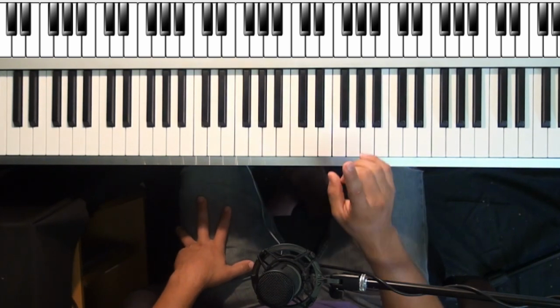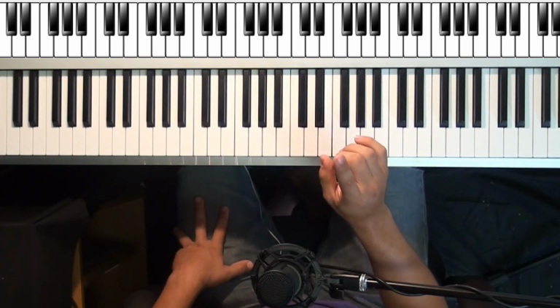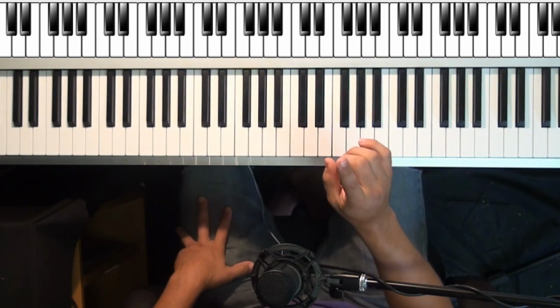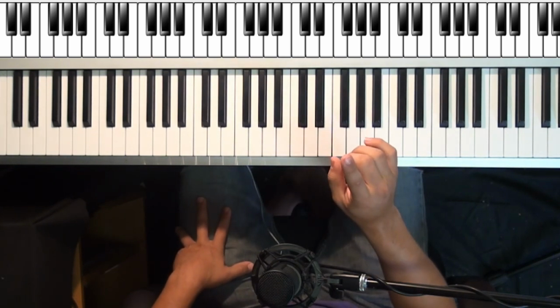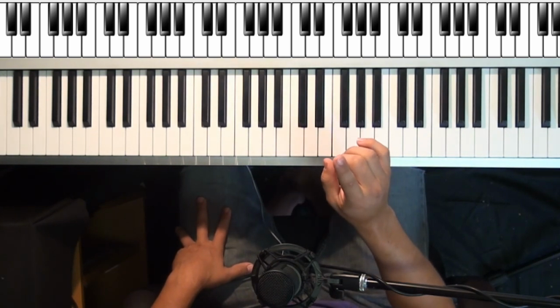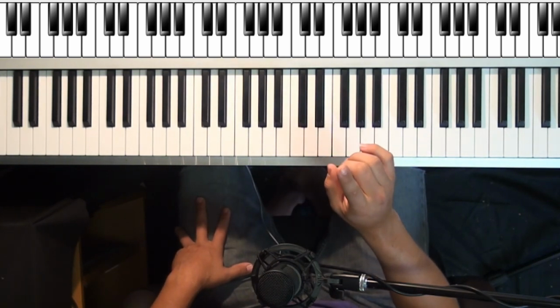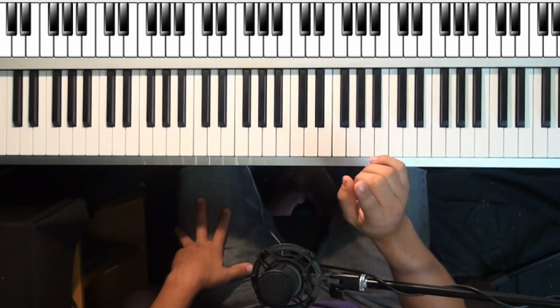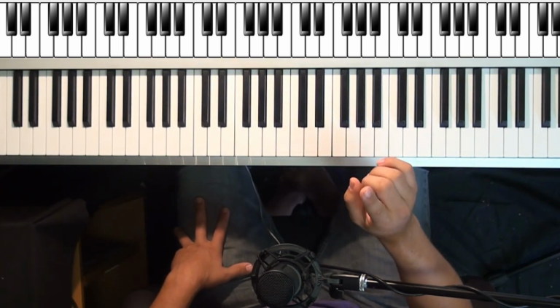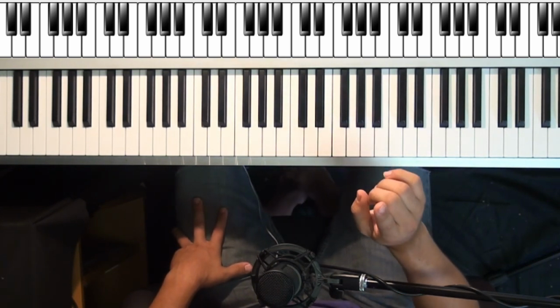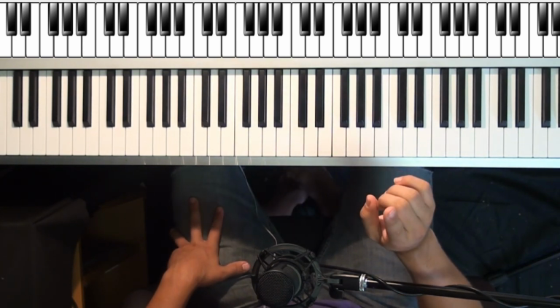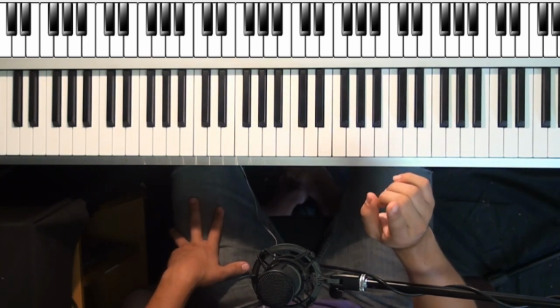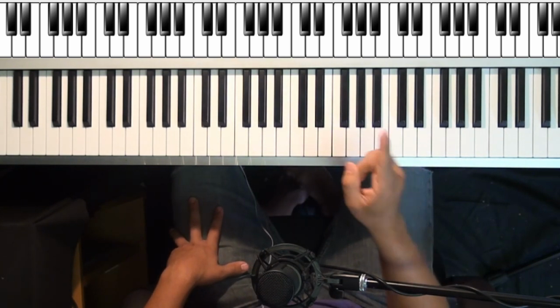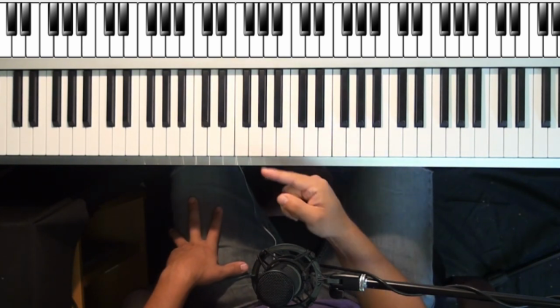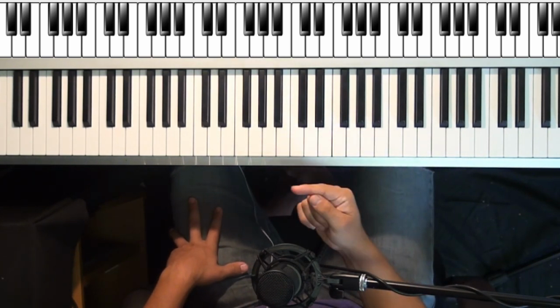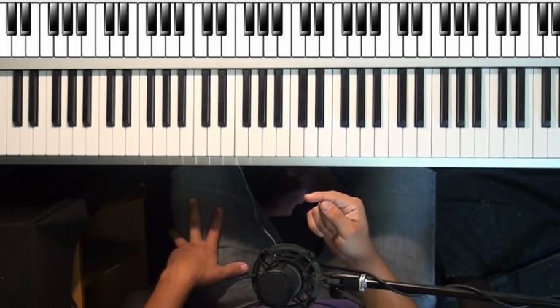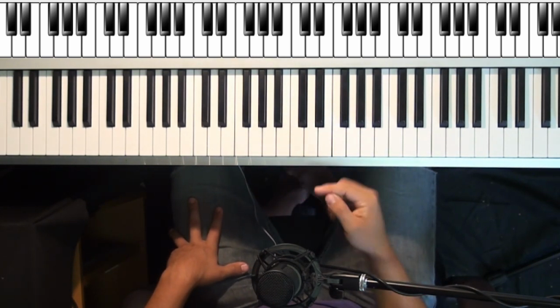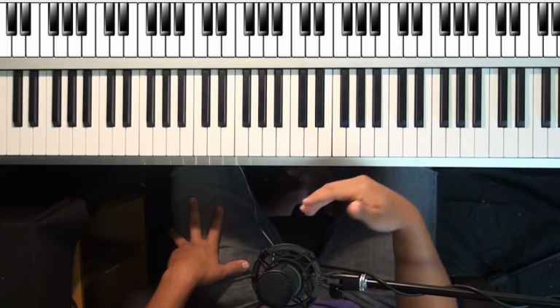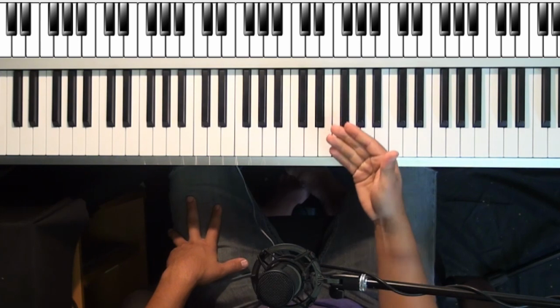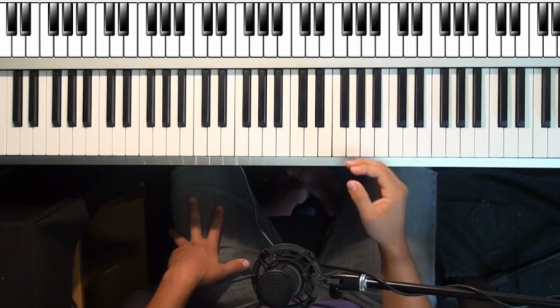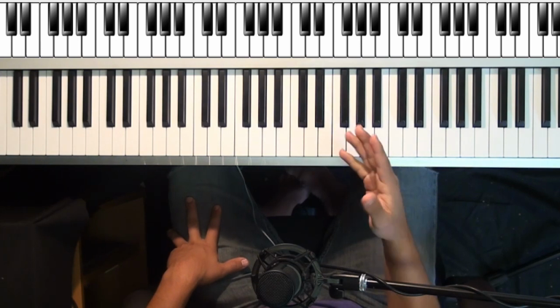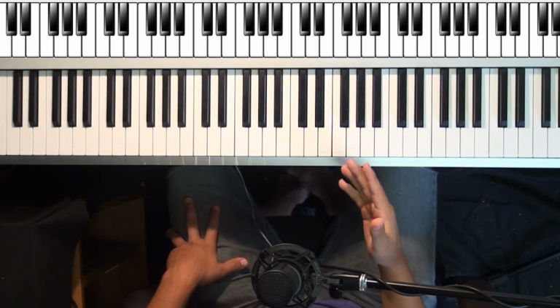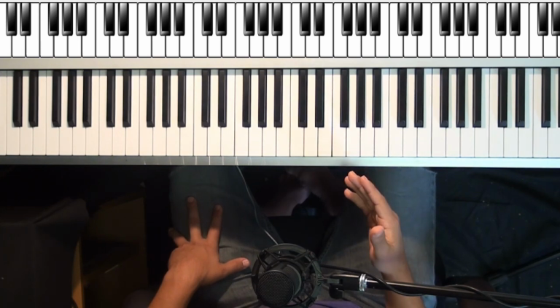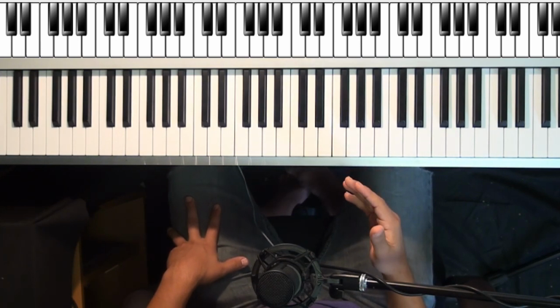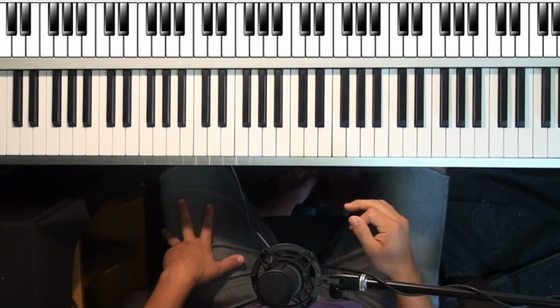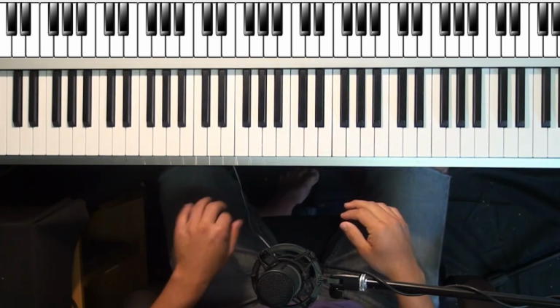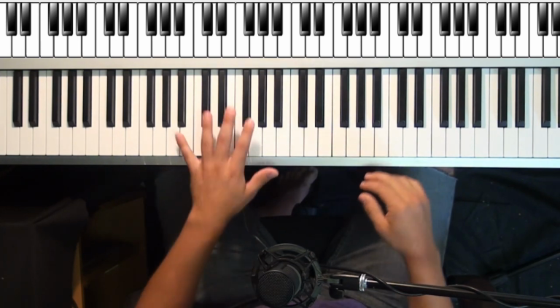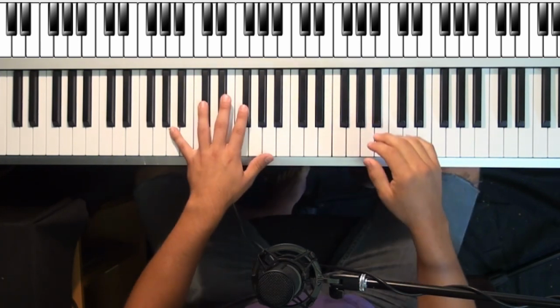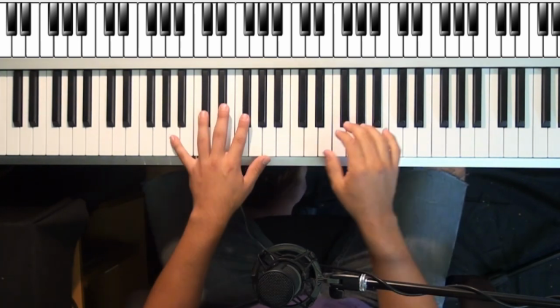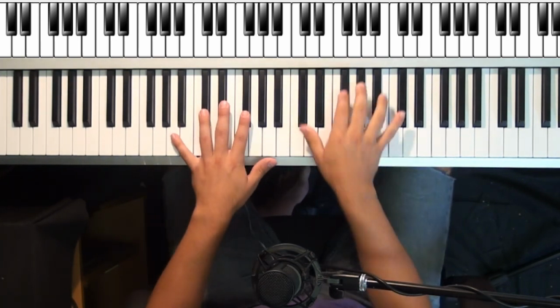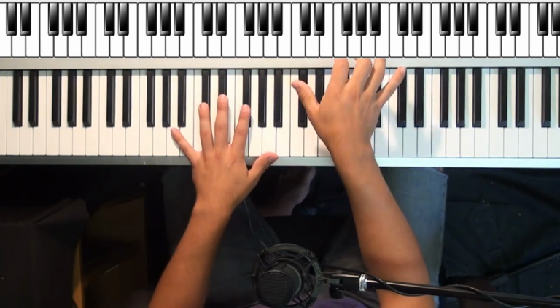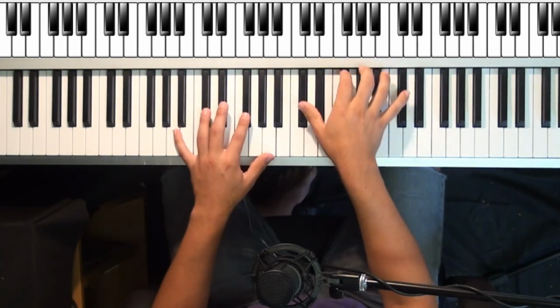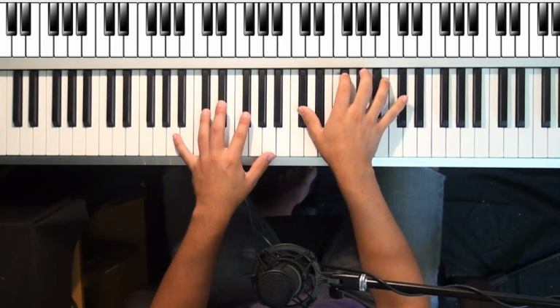Let's run through the verse one time. I'm going to play it slowly for you — I'm not going to teach it, I'm going to play it for you. So it's going to go like this.